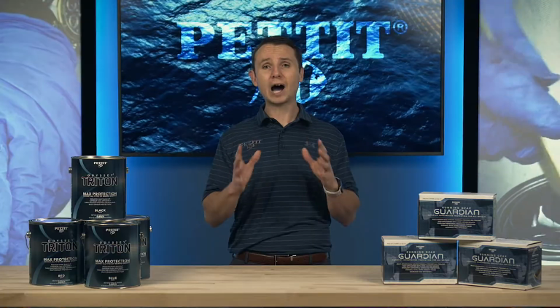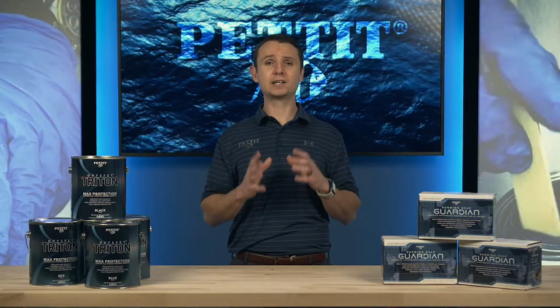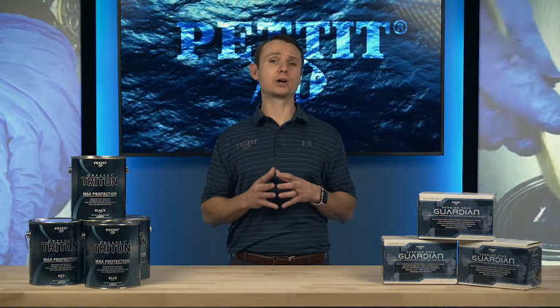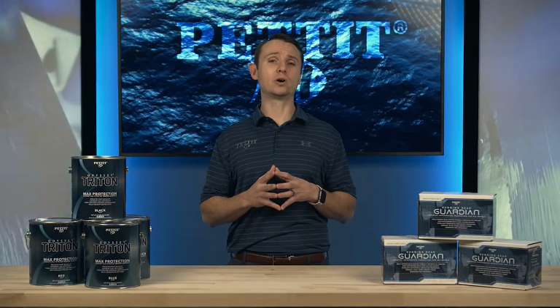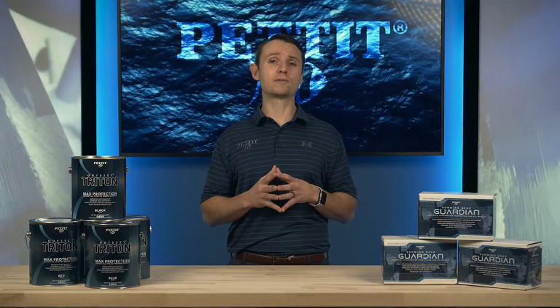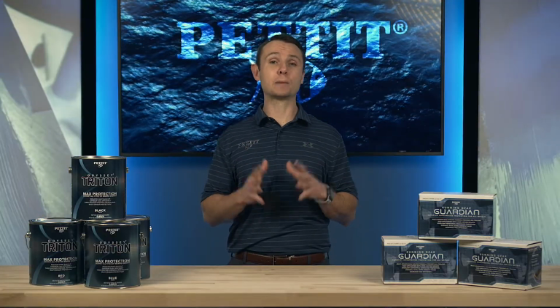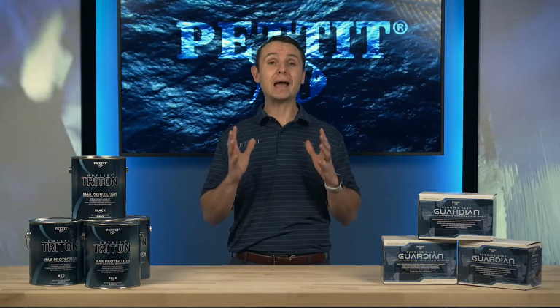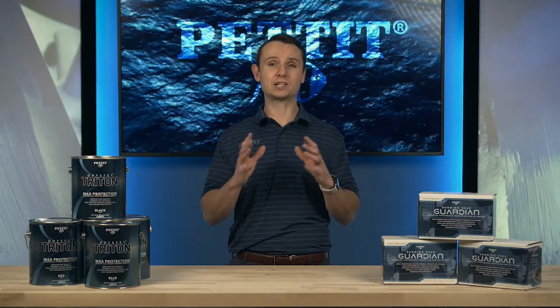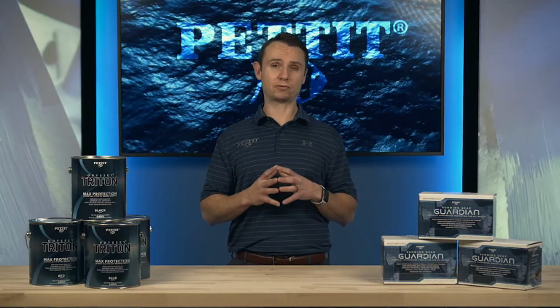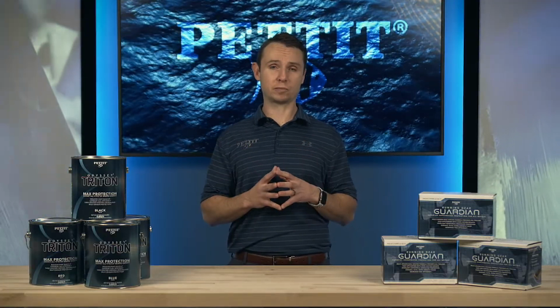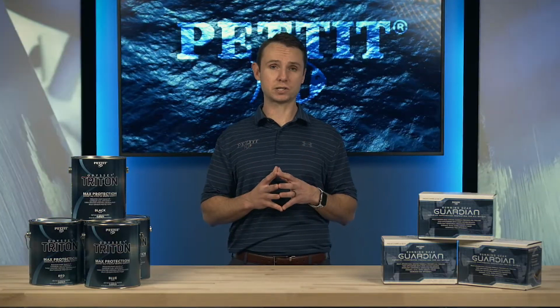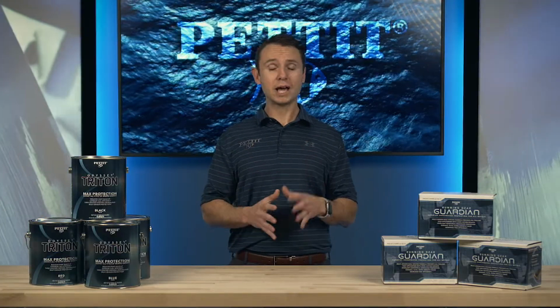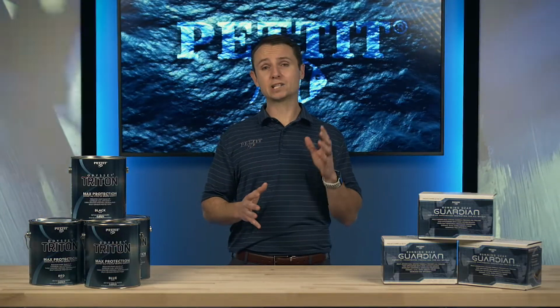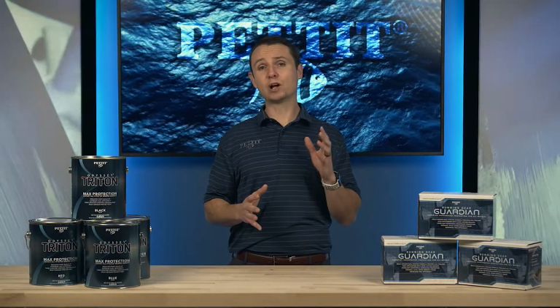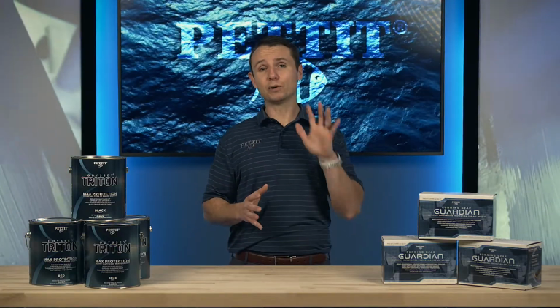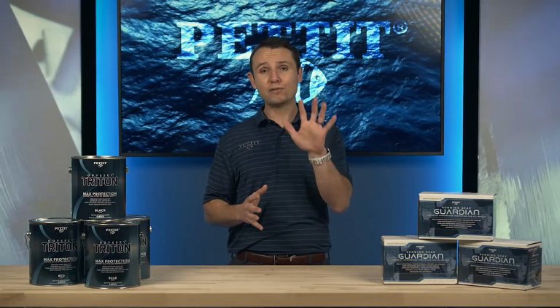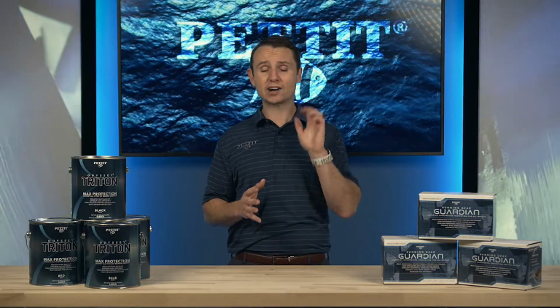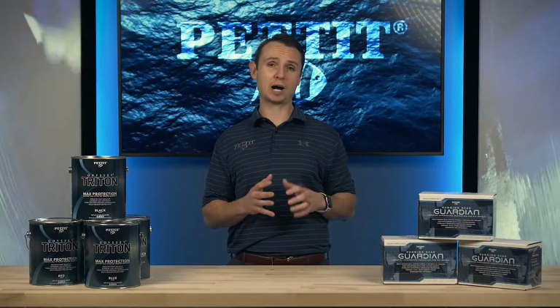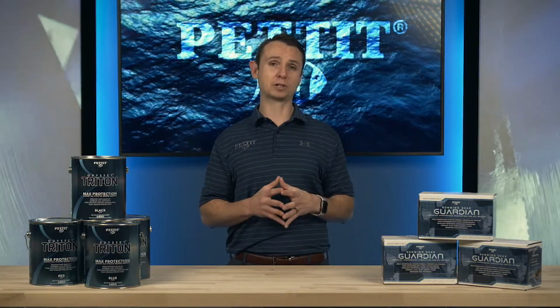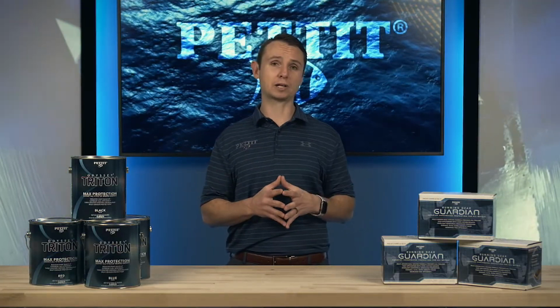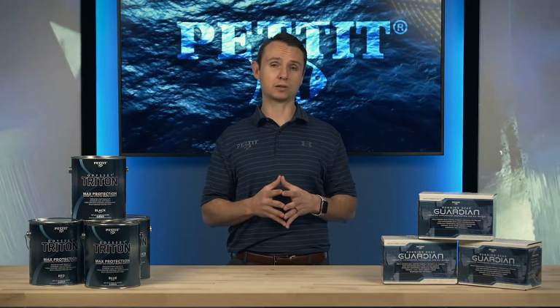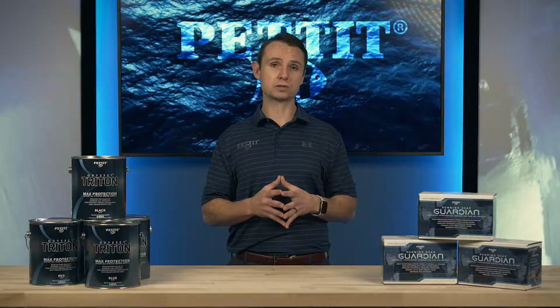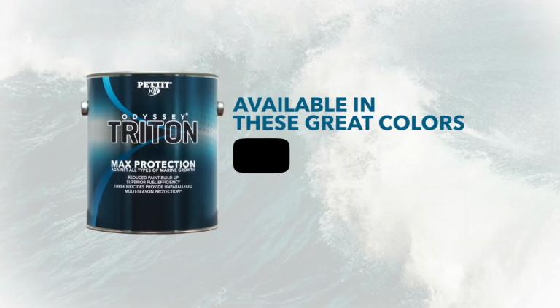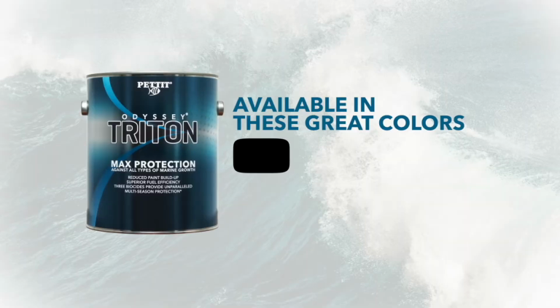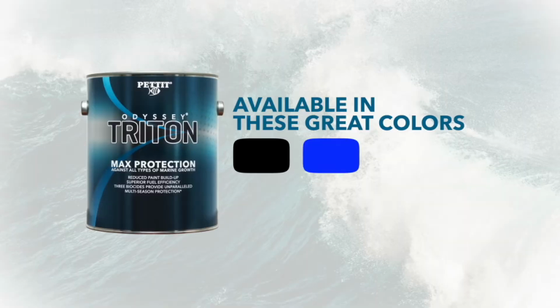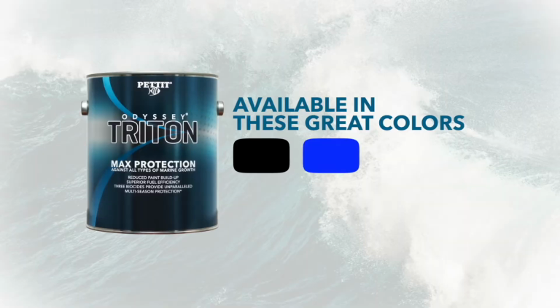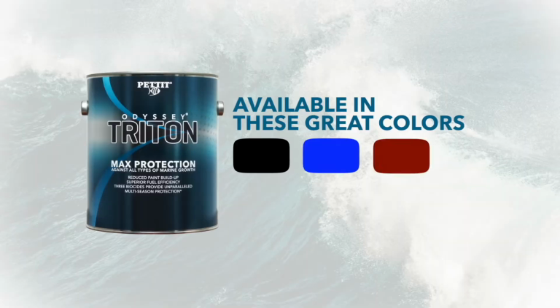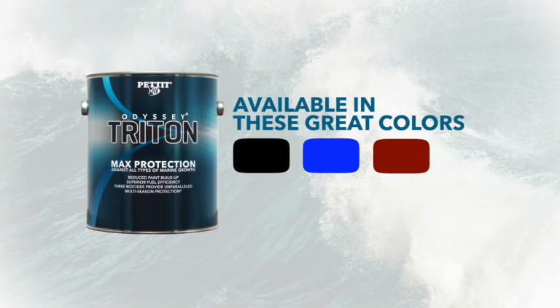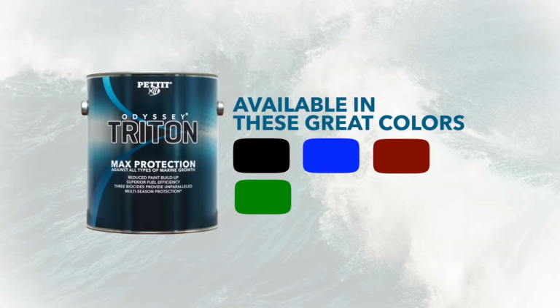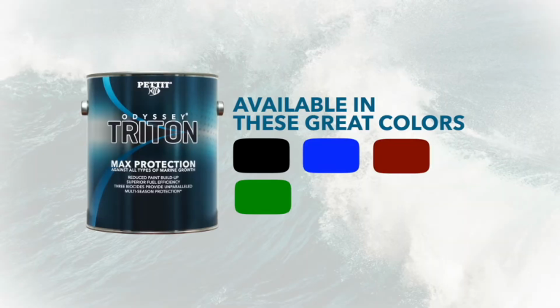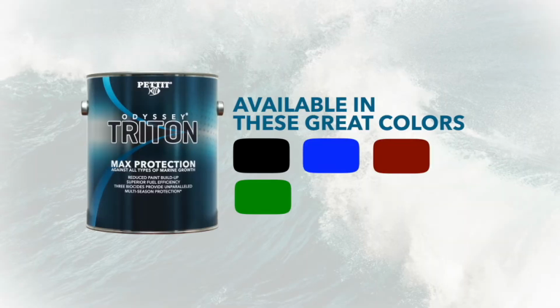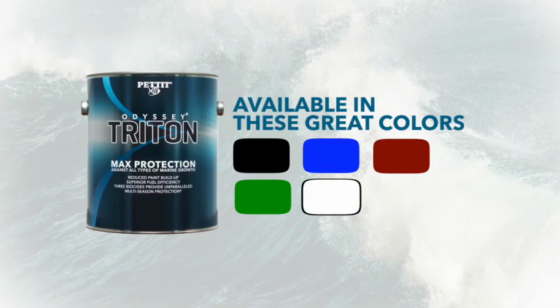Odyssey Triton offers amazing performance and is available in five popular colors: black, blue, red, green, and white.